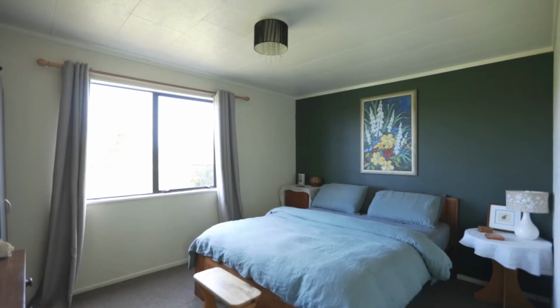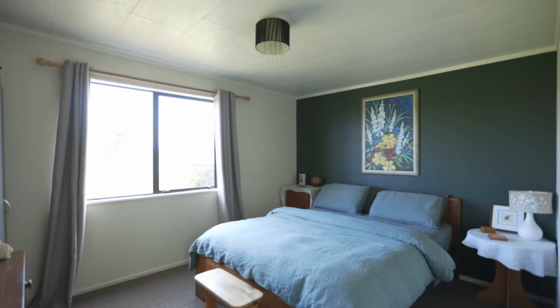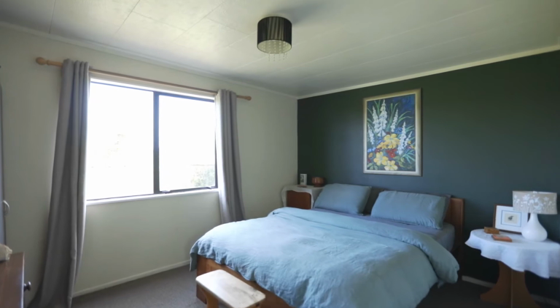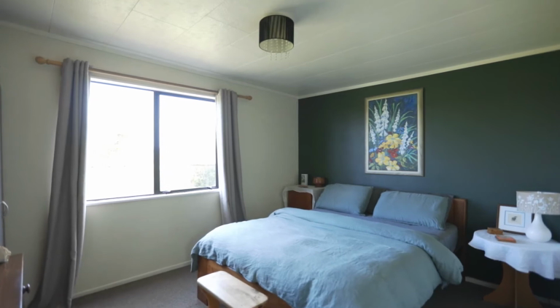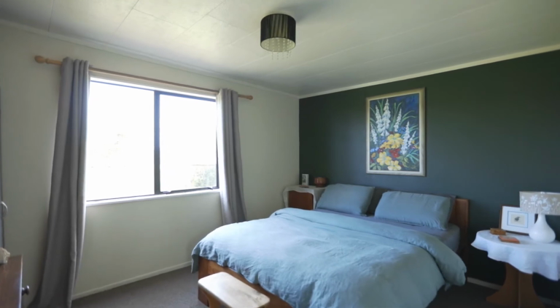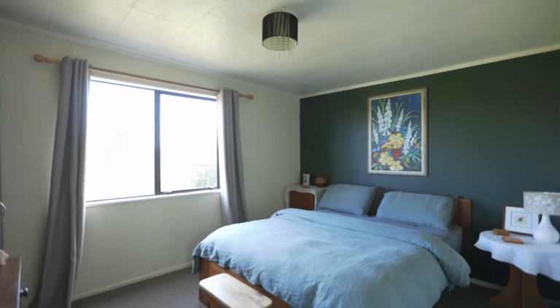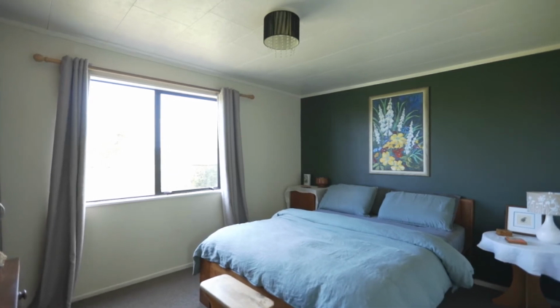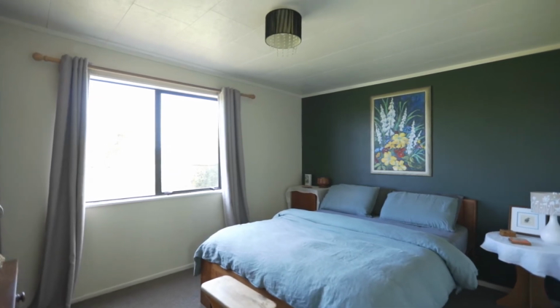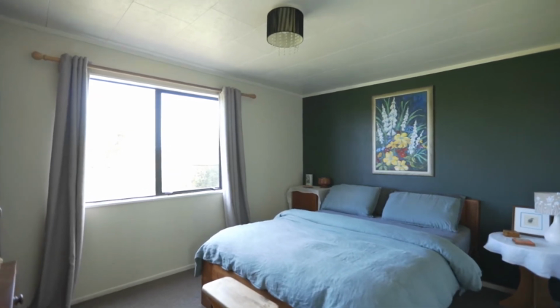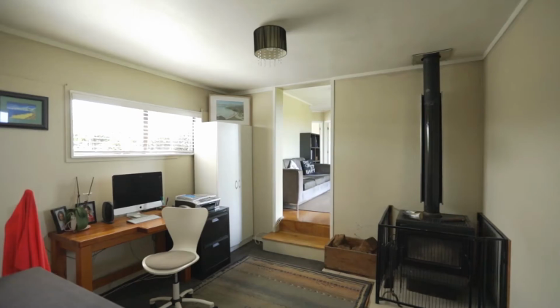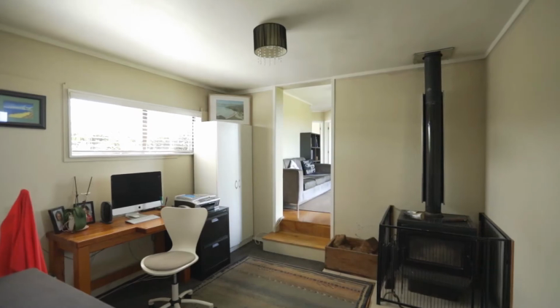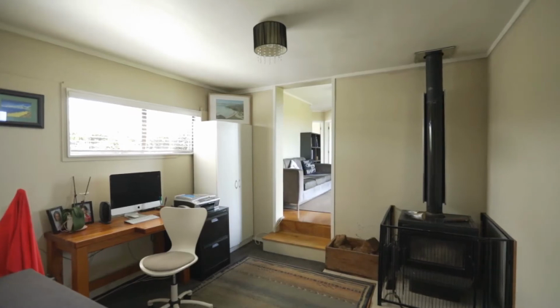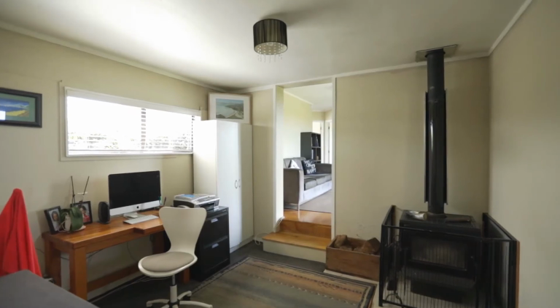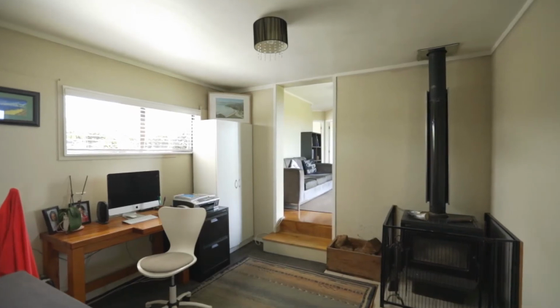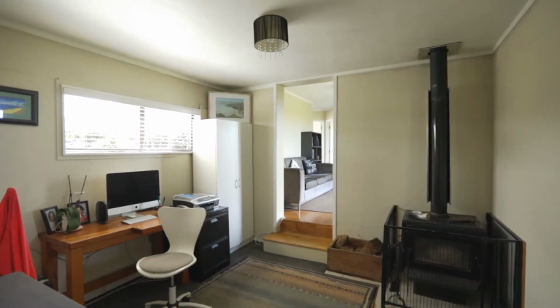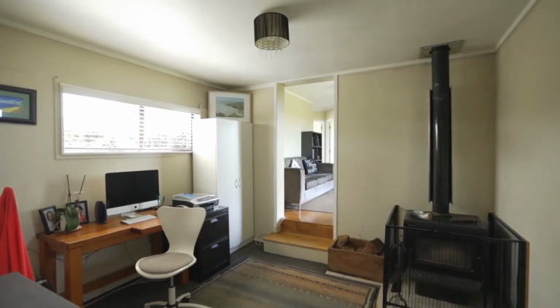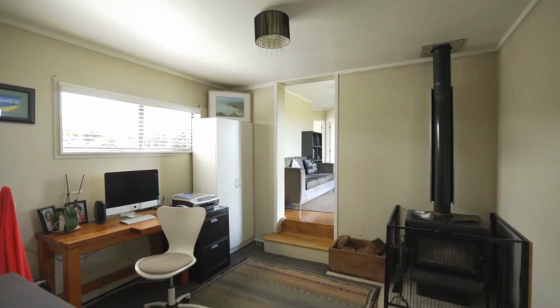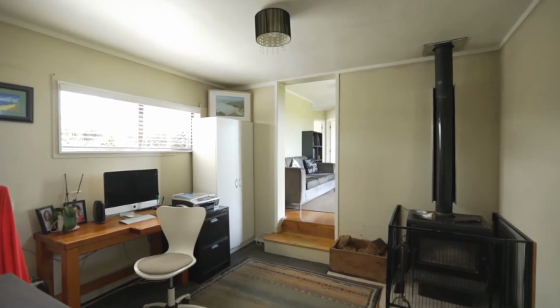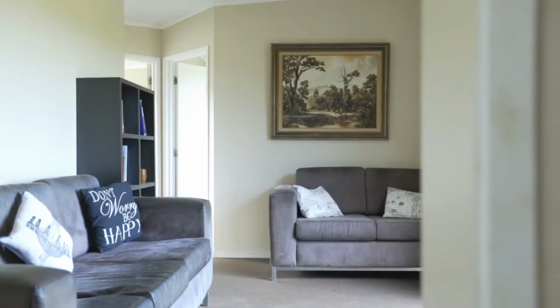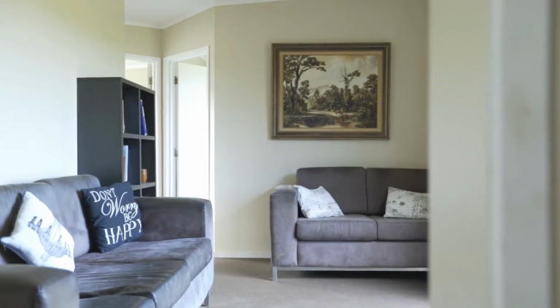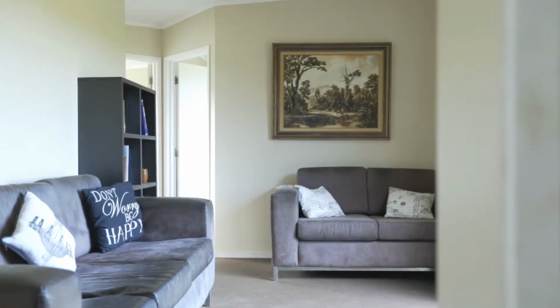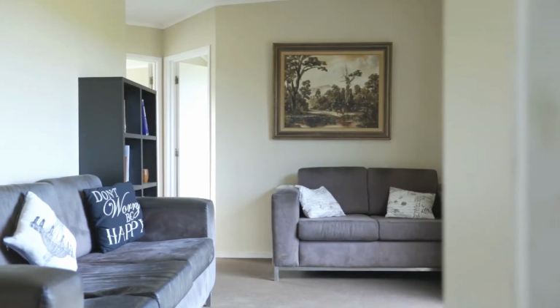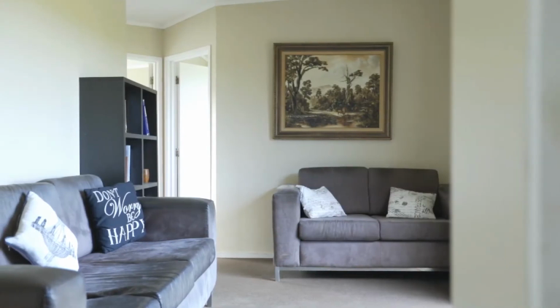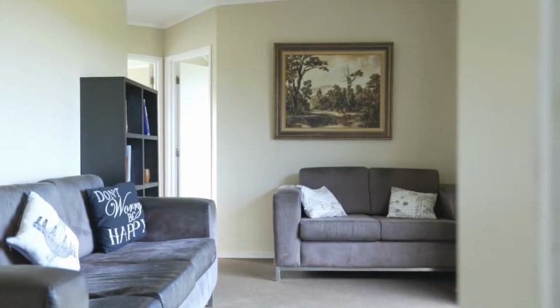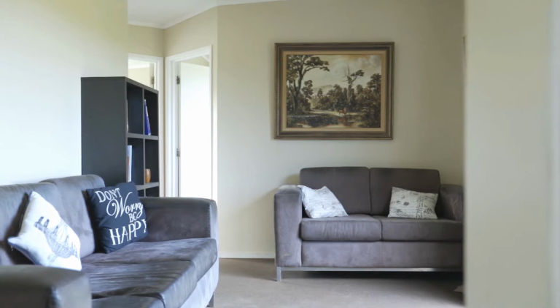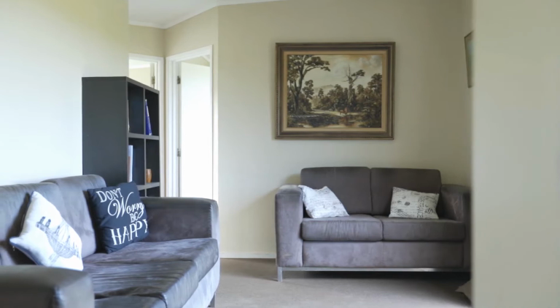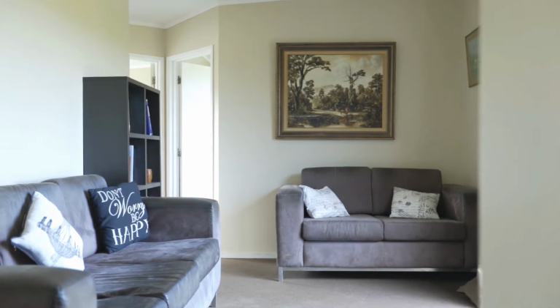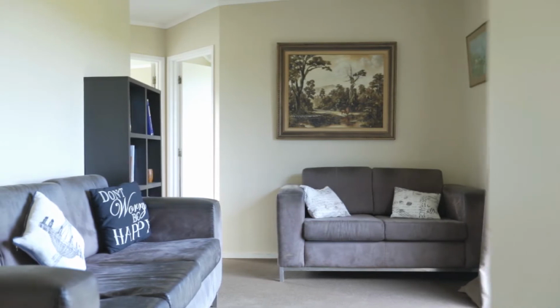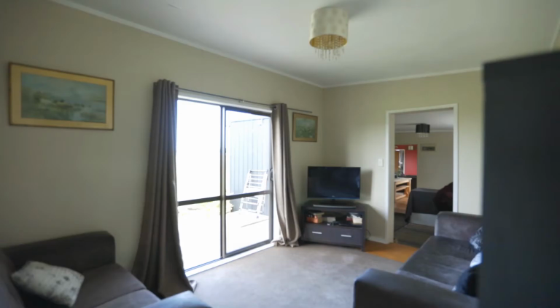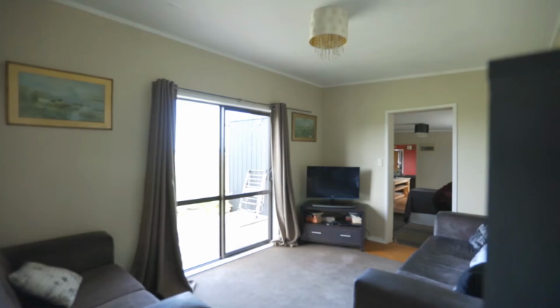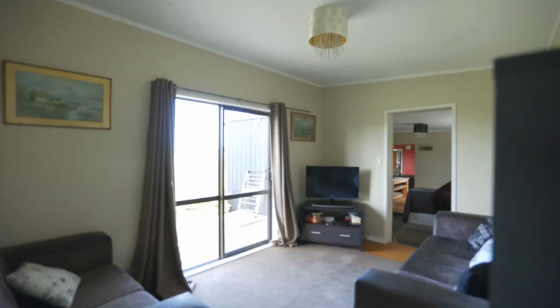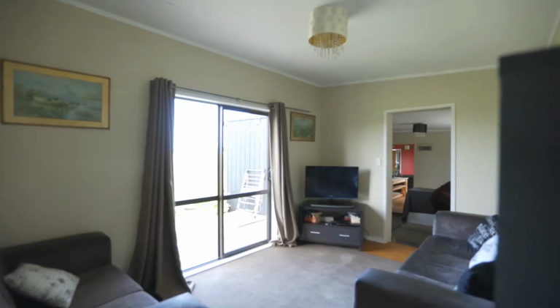The four bedroom family home features two living areas and a large deck so you can enjoy the rural views.